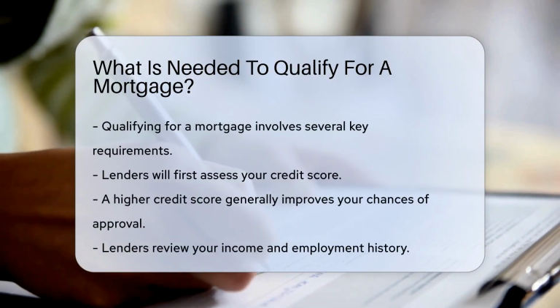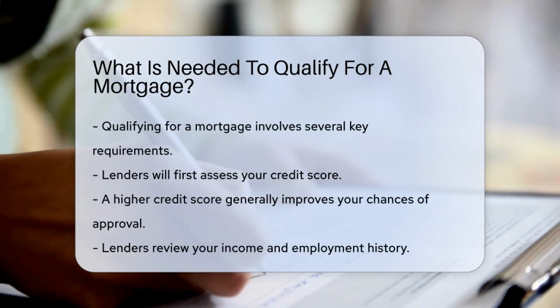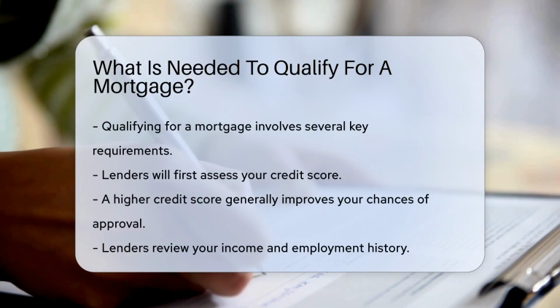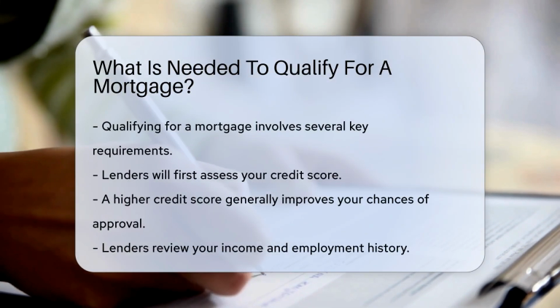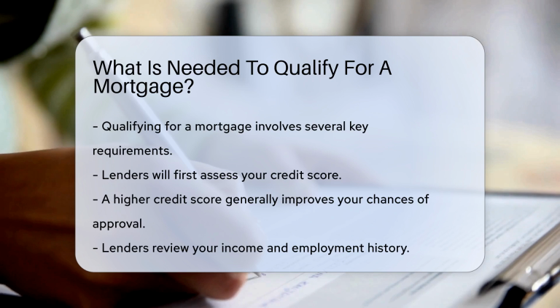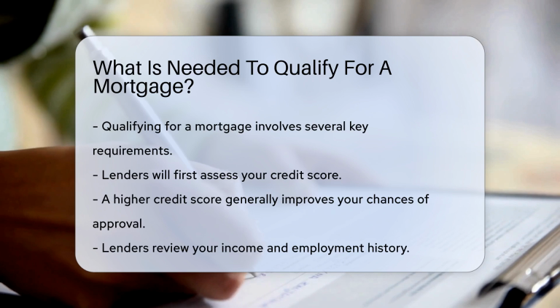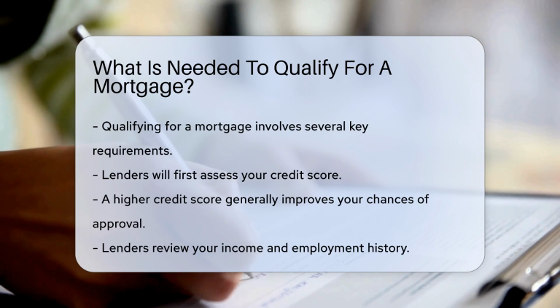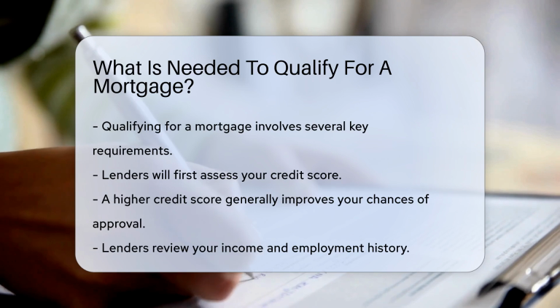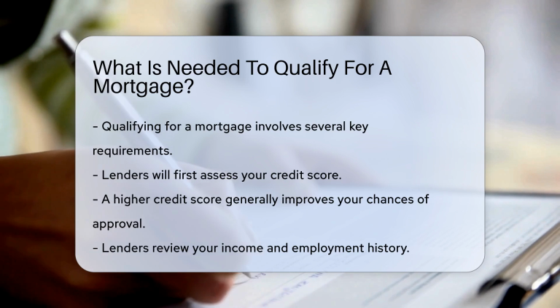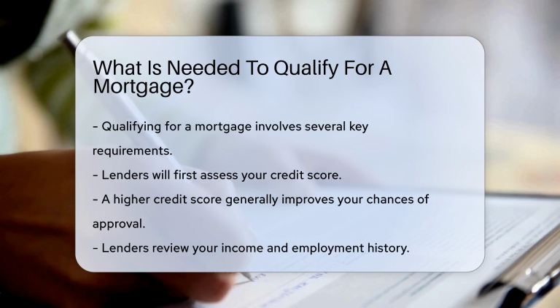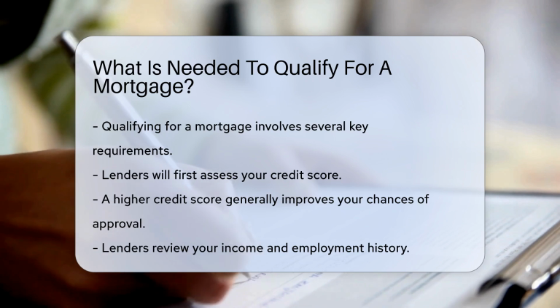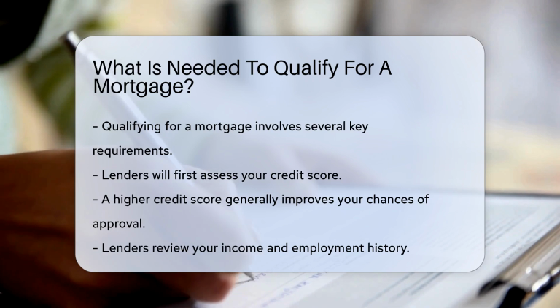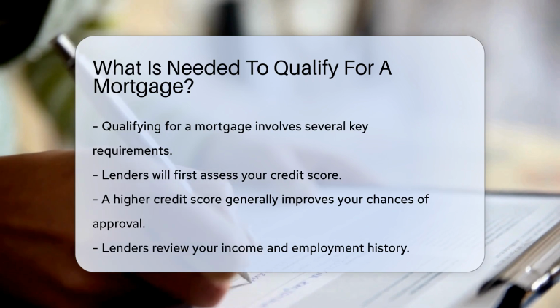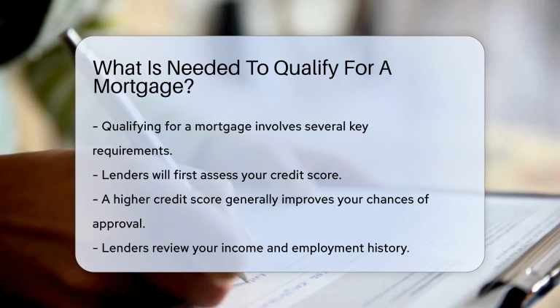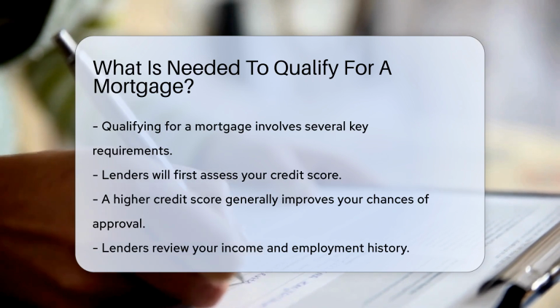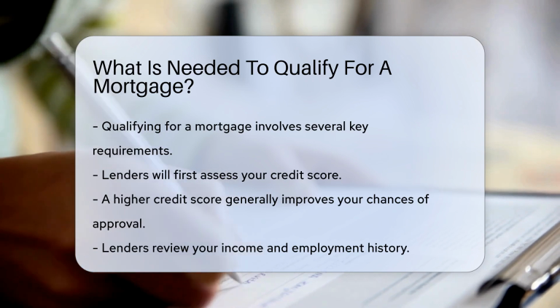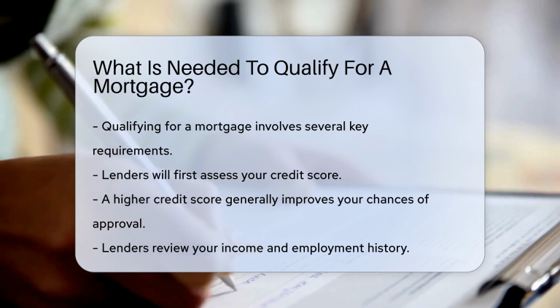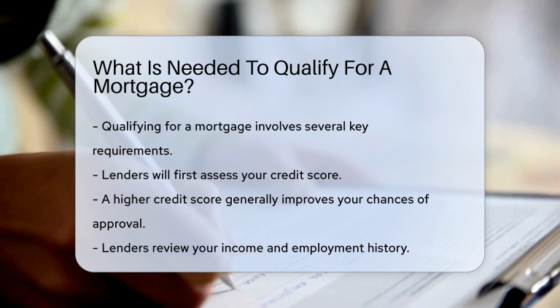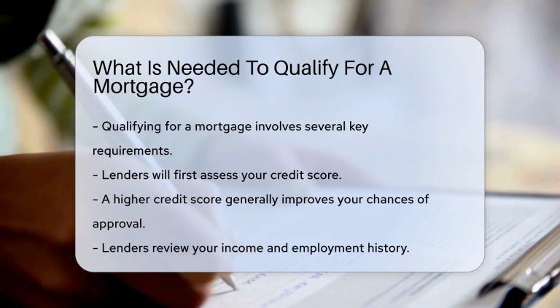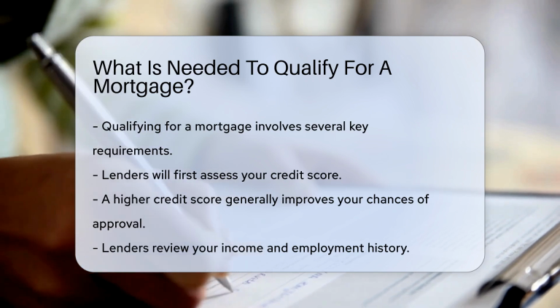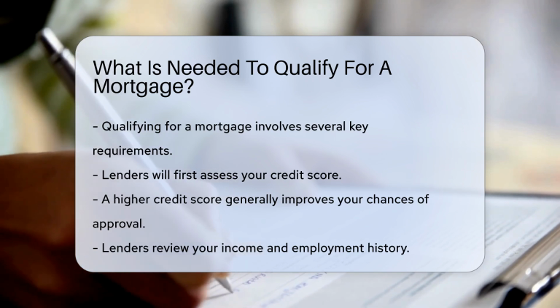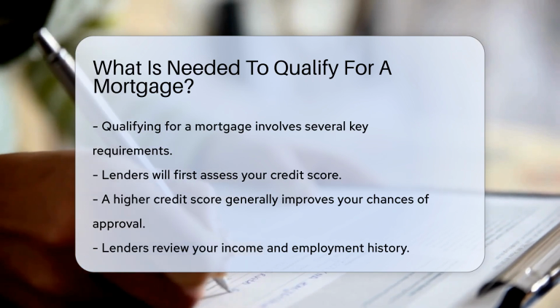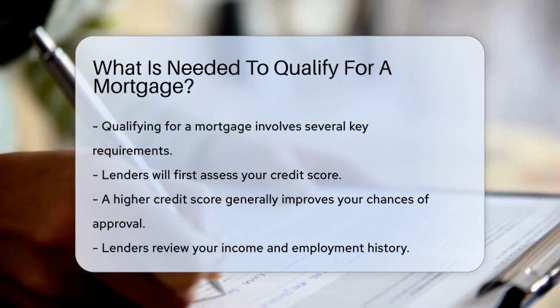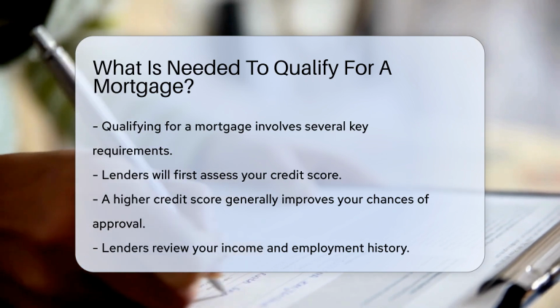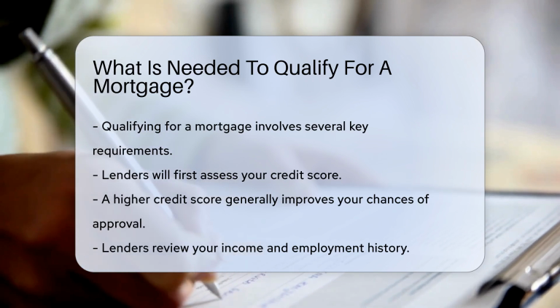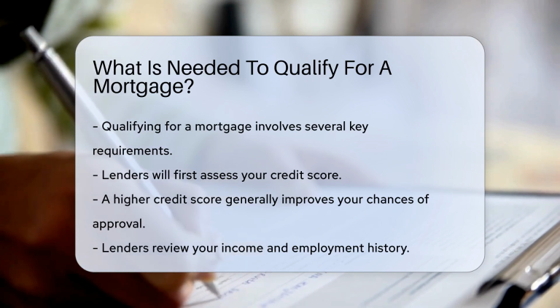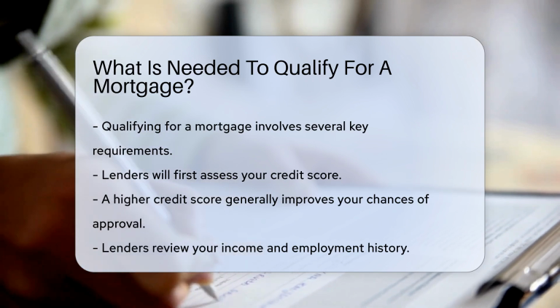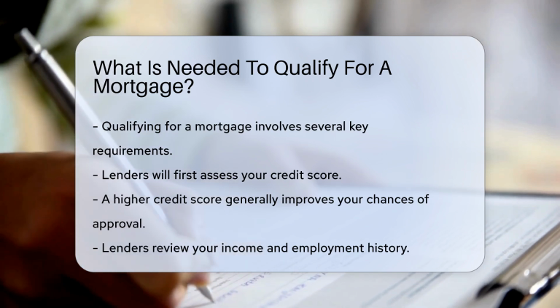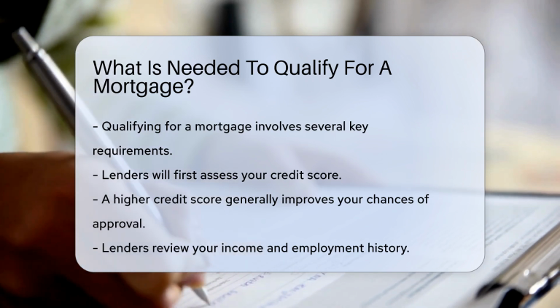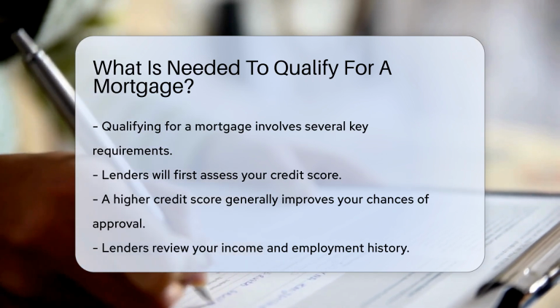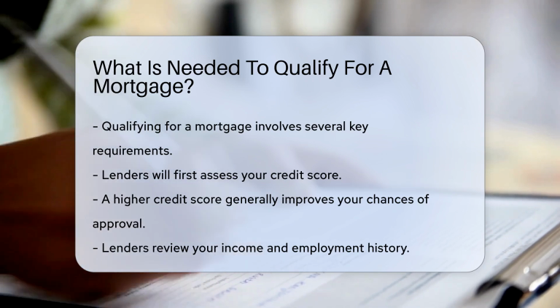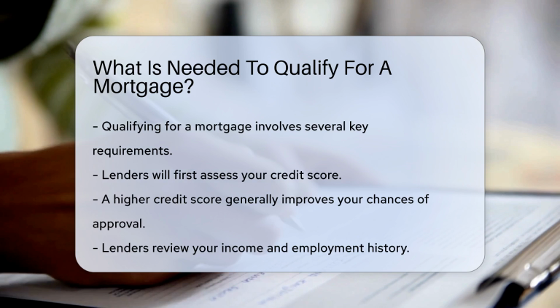Lenders will first assess your credit score. A higher credit score generally improves your chances of approval.